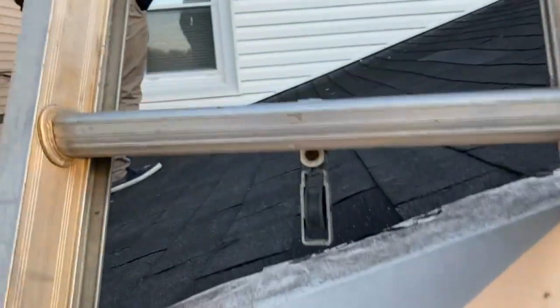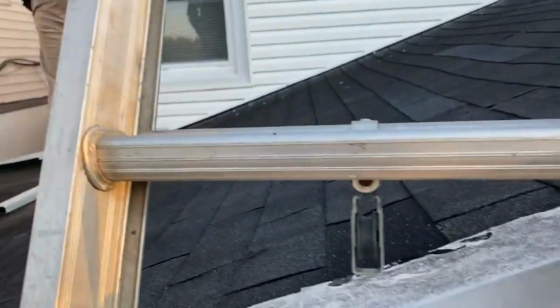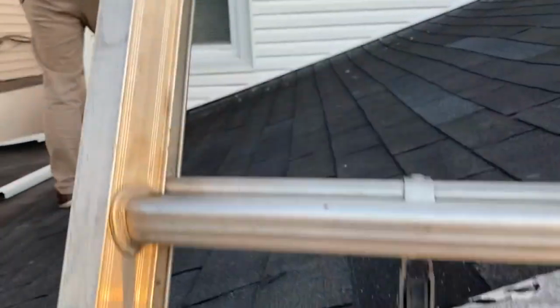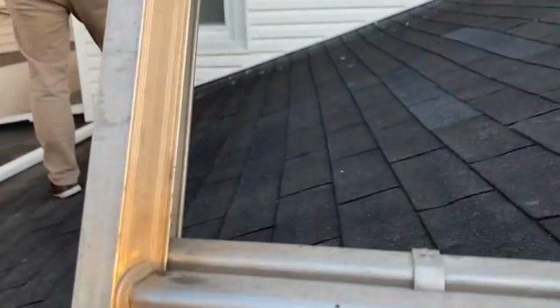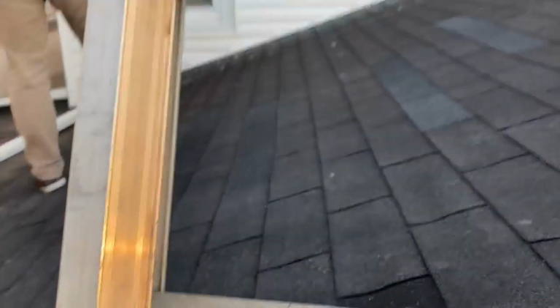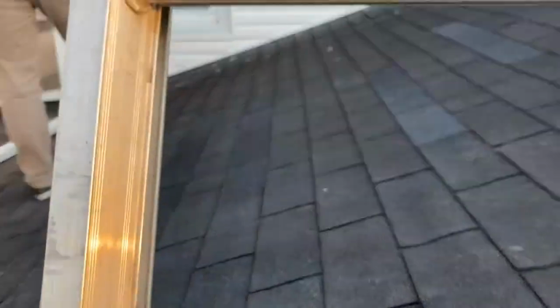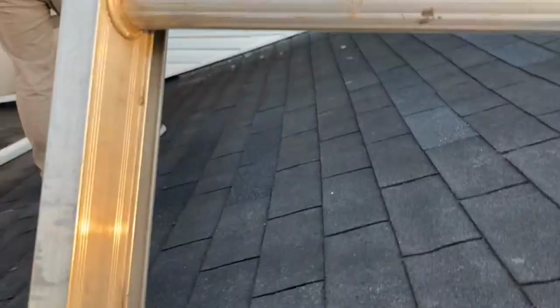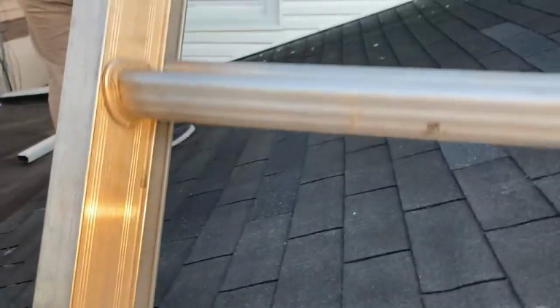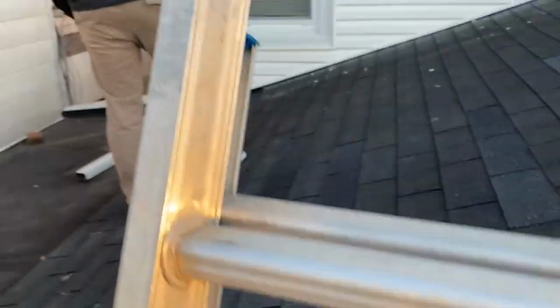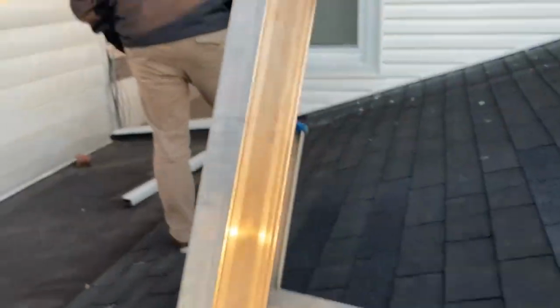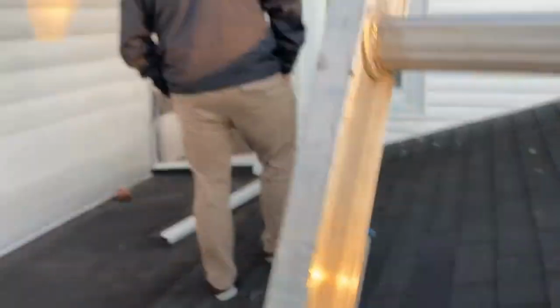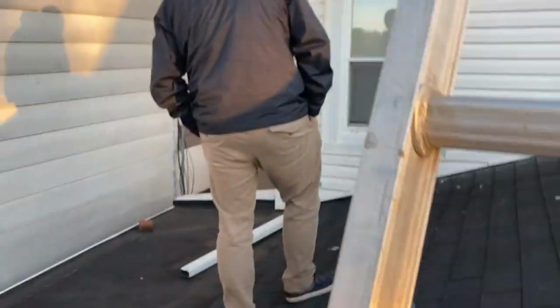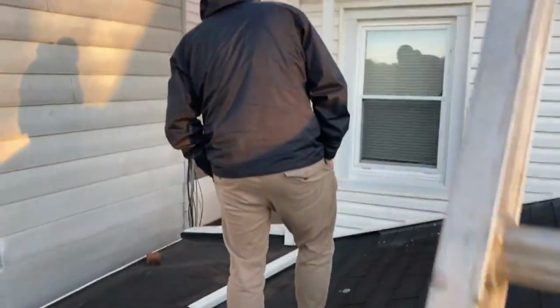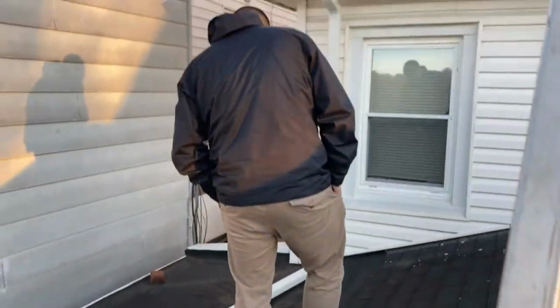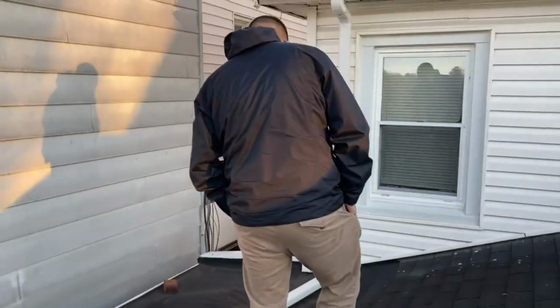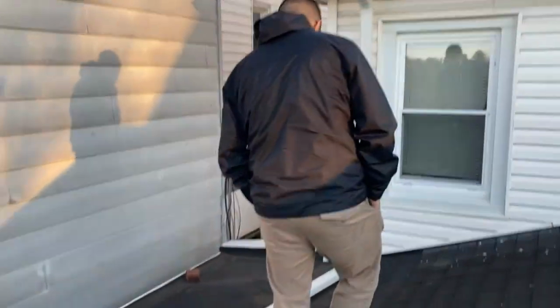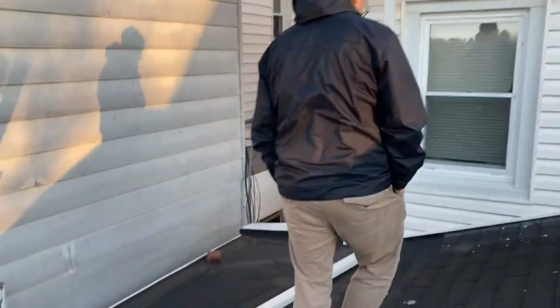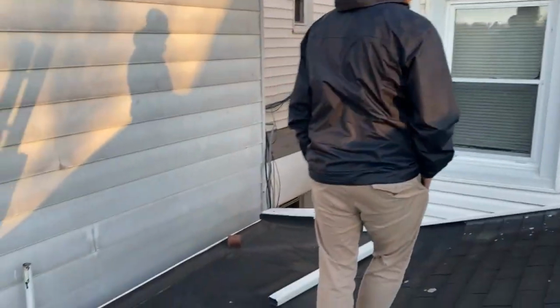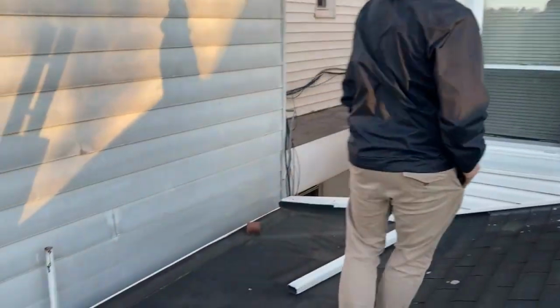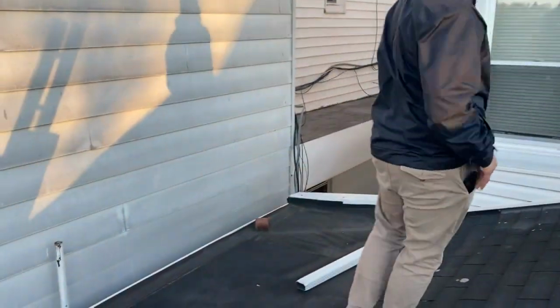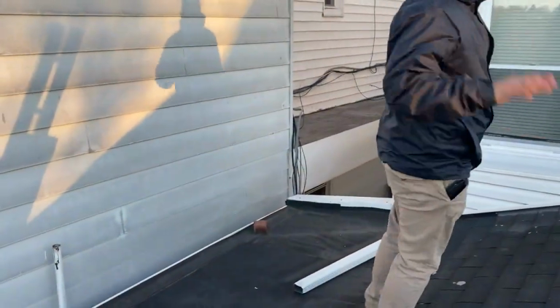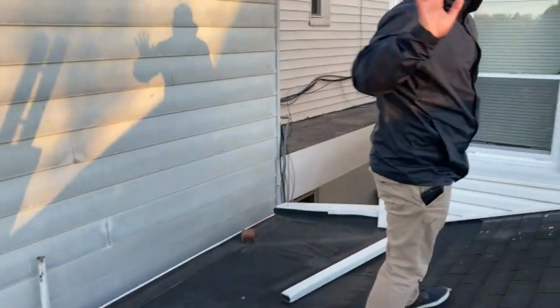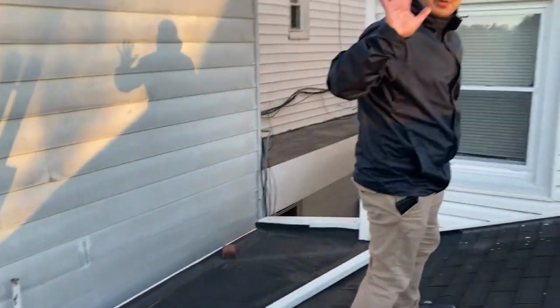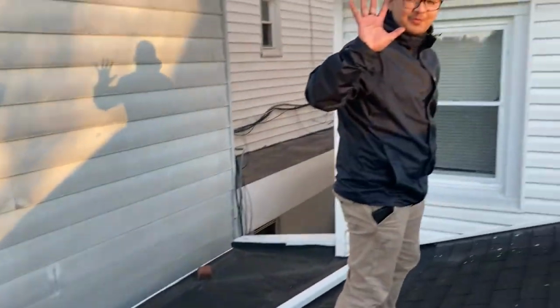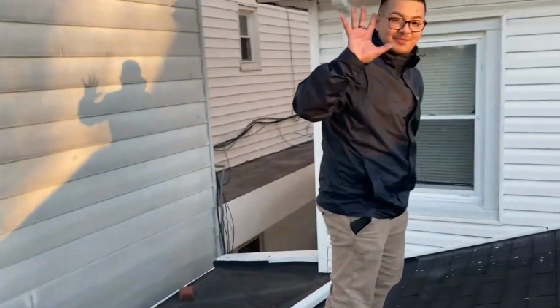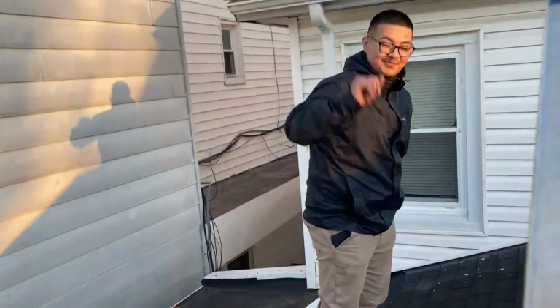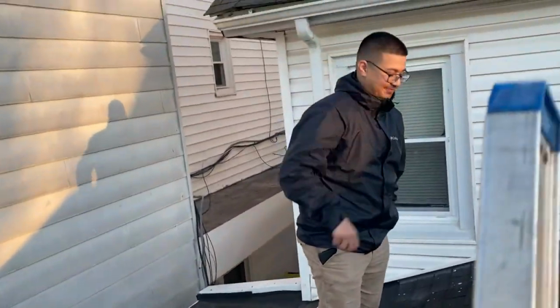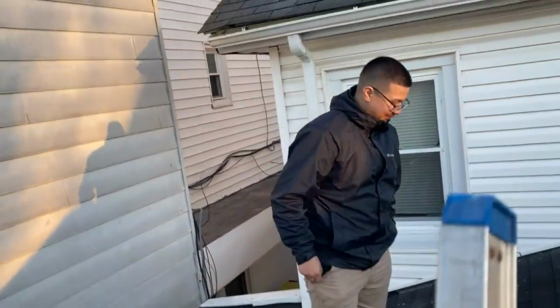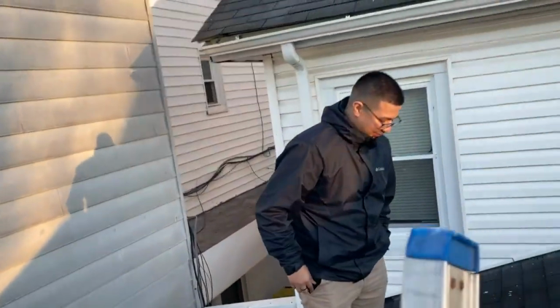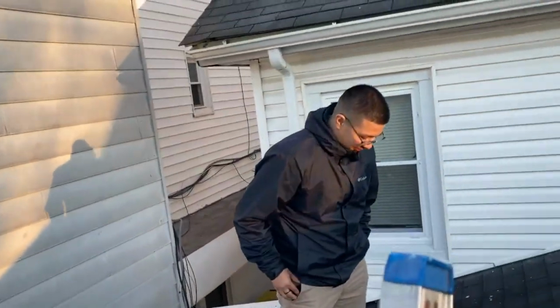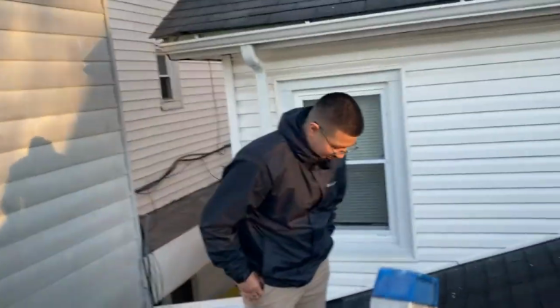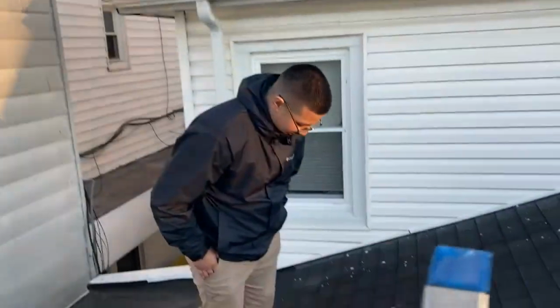As I ascend to the roof, there's Kevin. Hello, Kevin. How are you? All right.